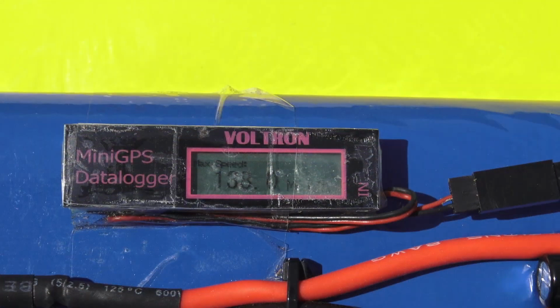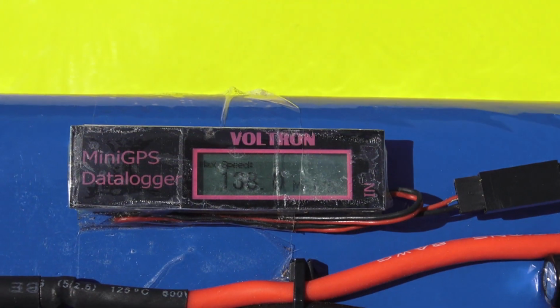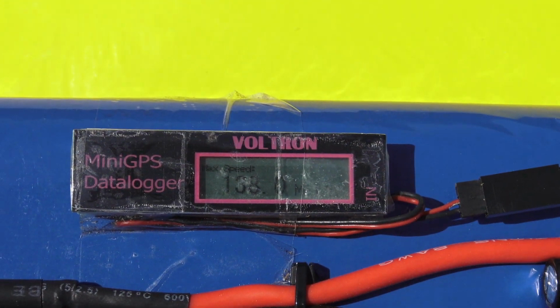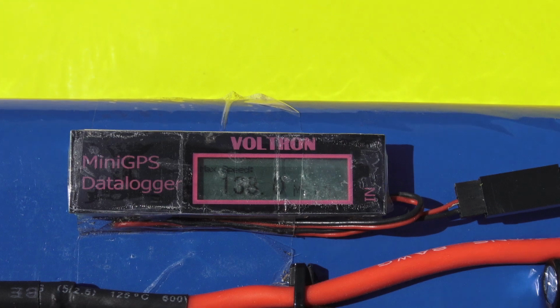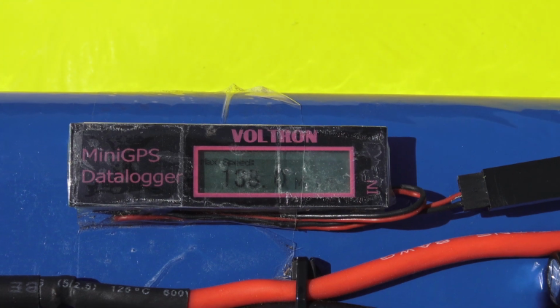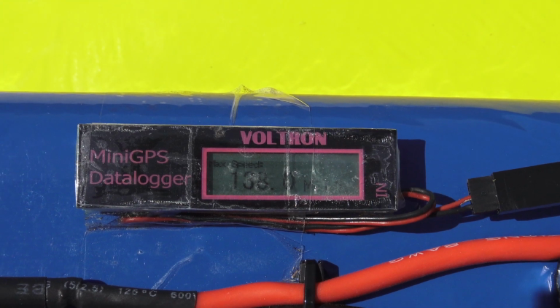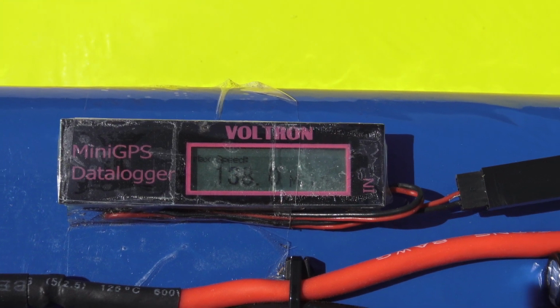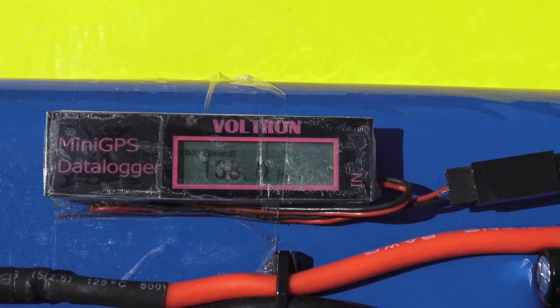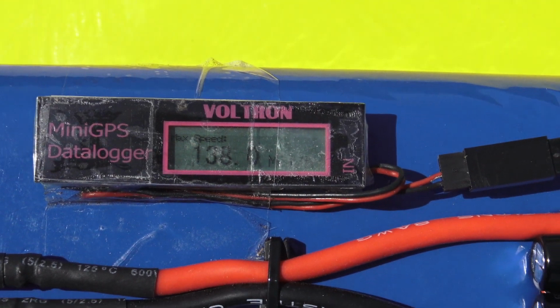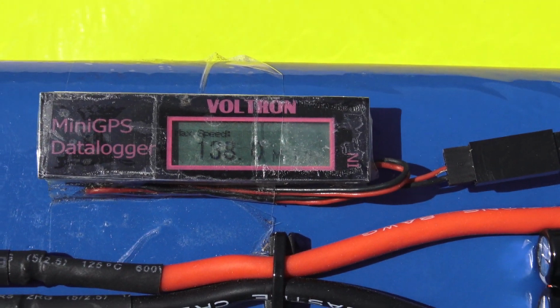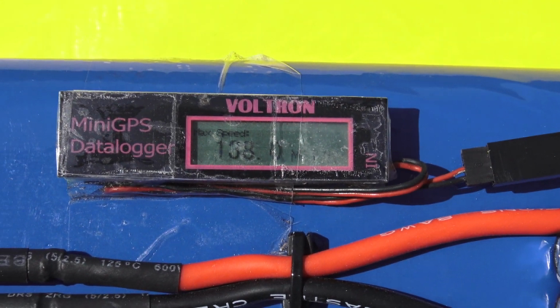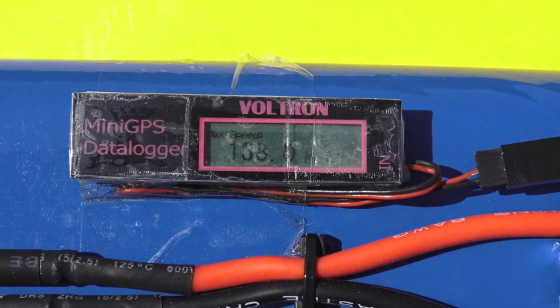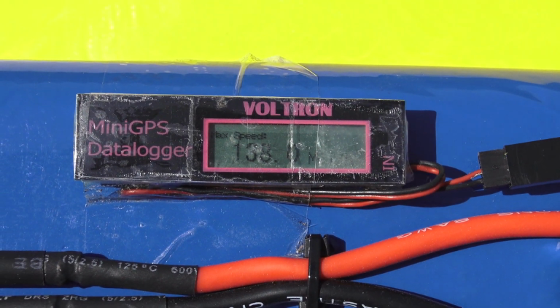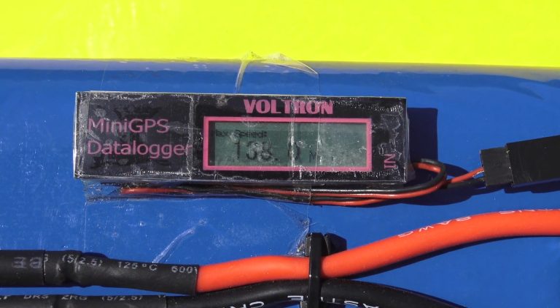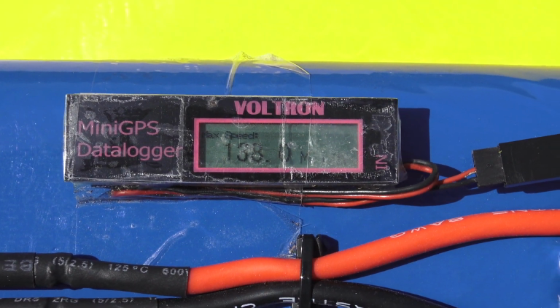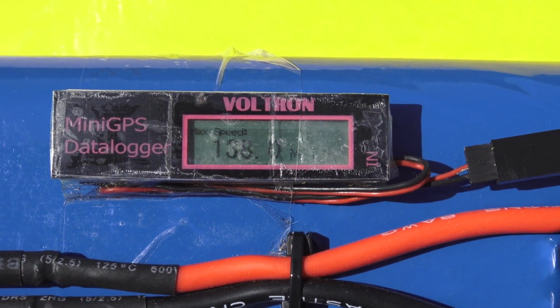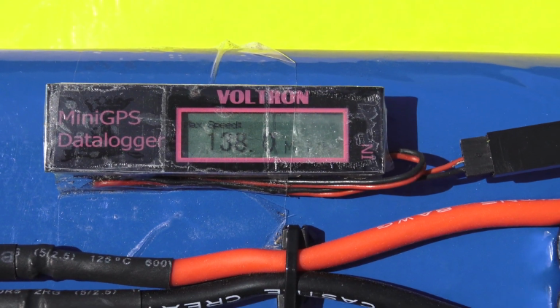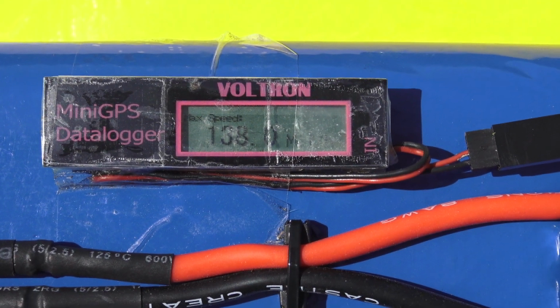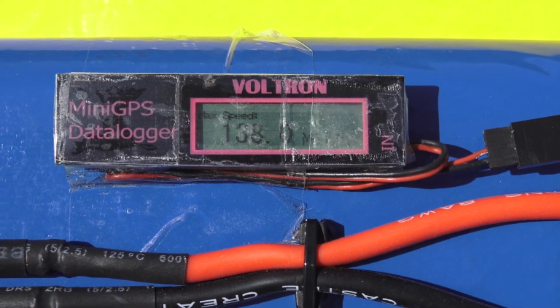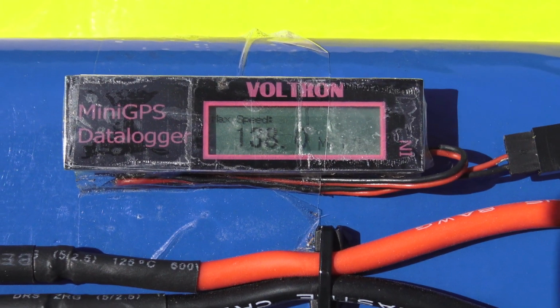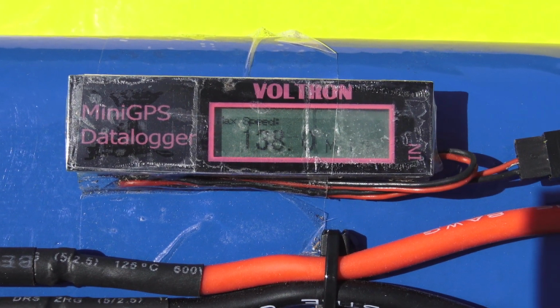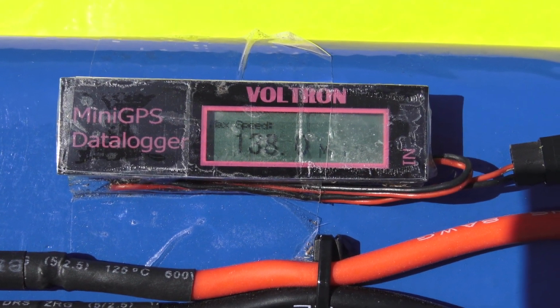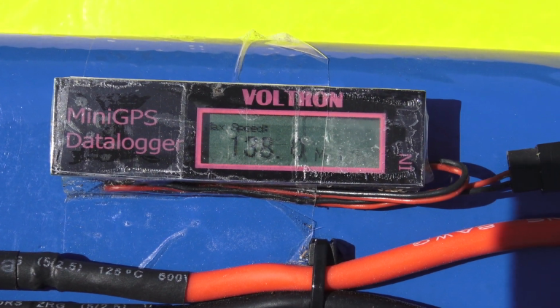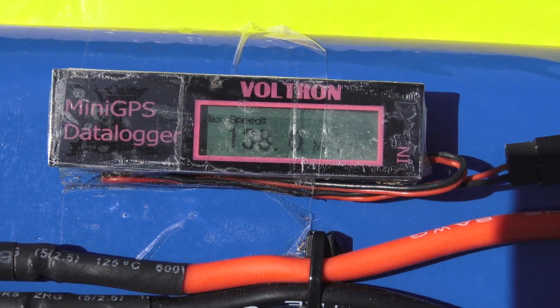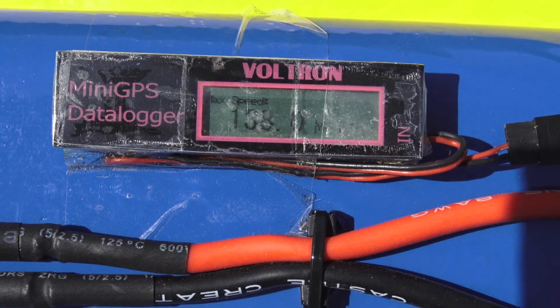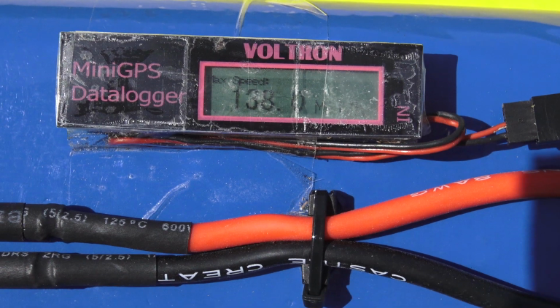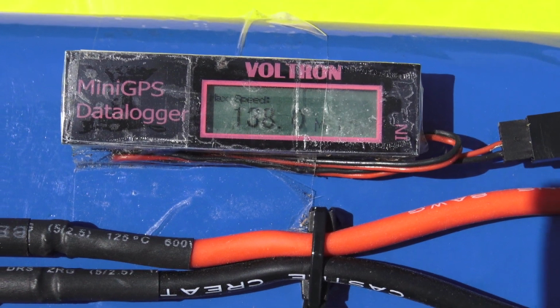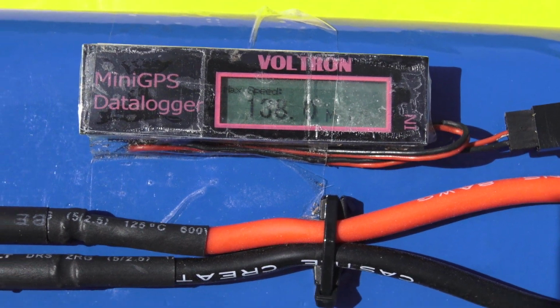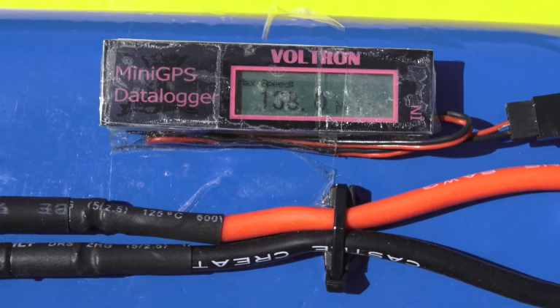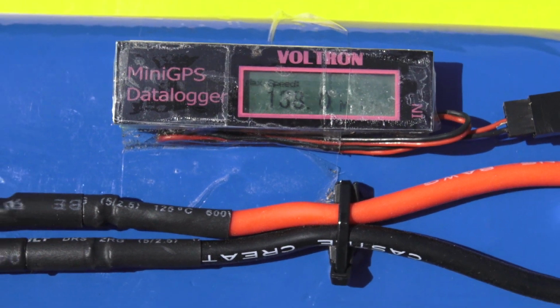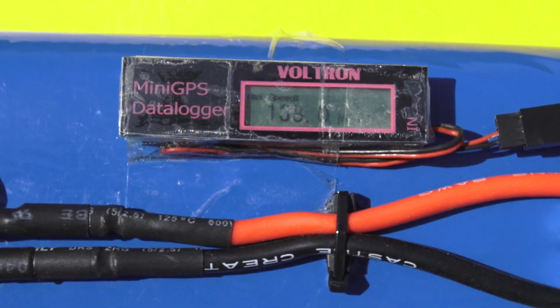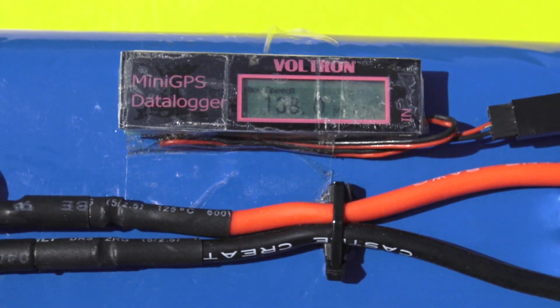All right guys, here's Frank's speed reading on the Voltron GPS. He just landed — 138 miles an hour. That was a max speed.